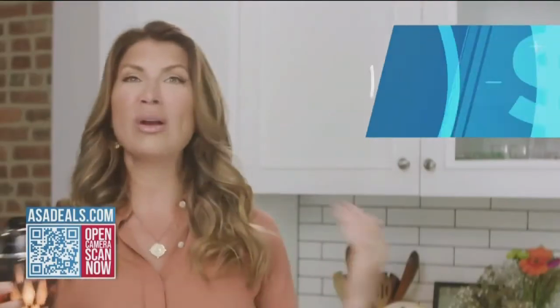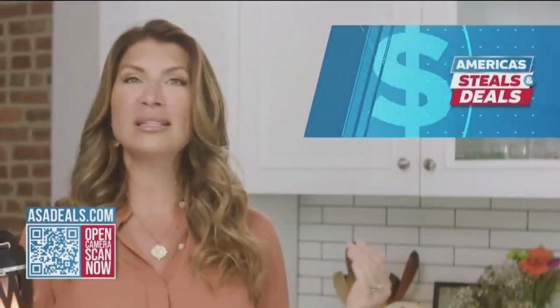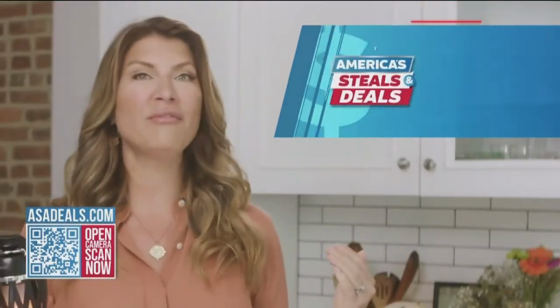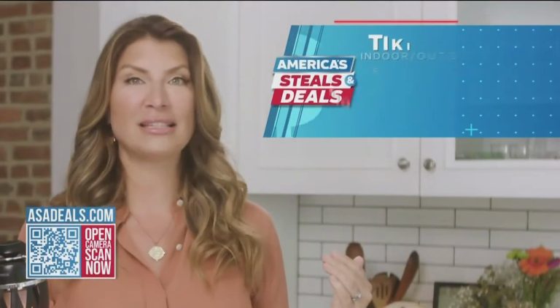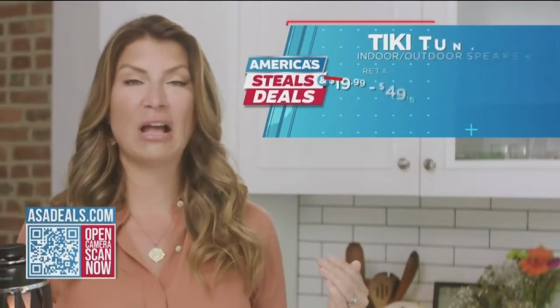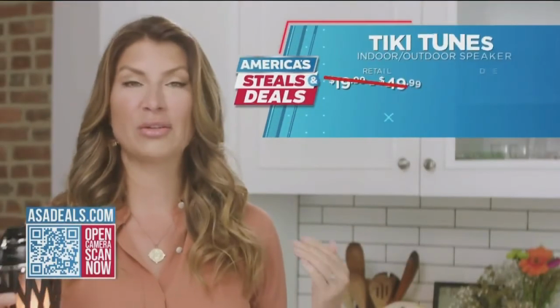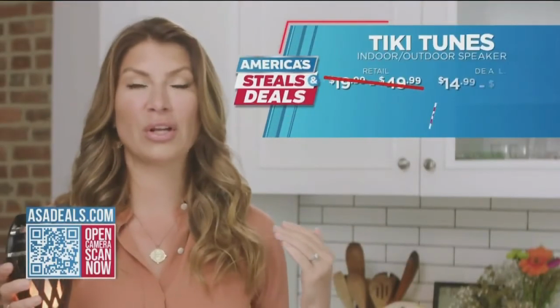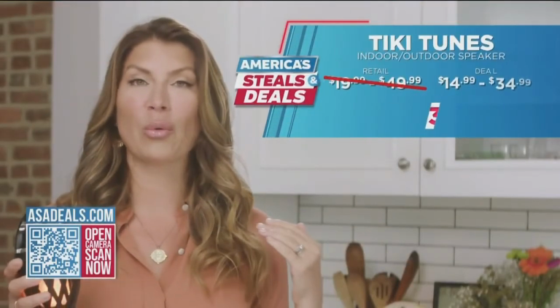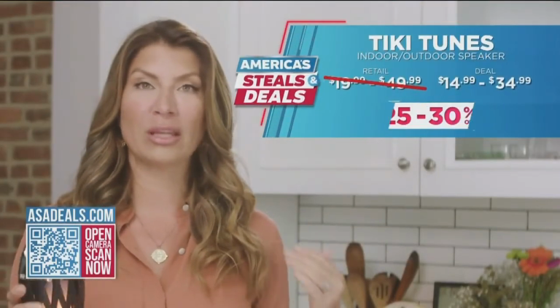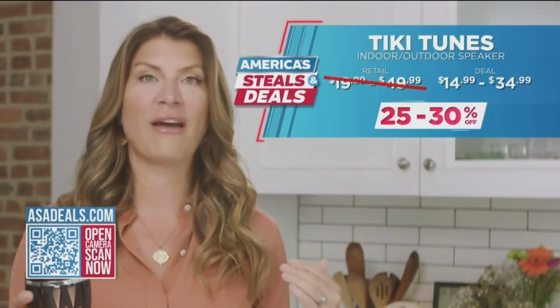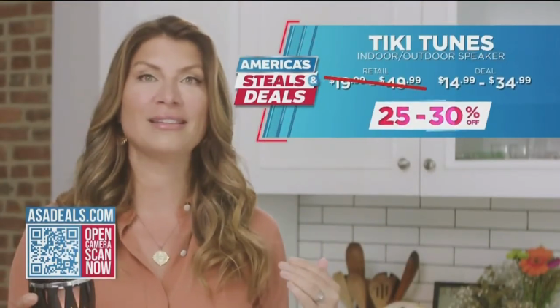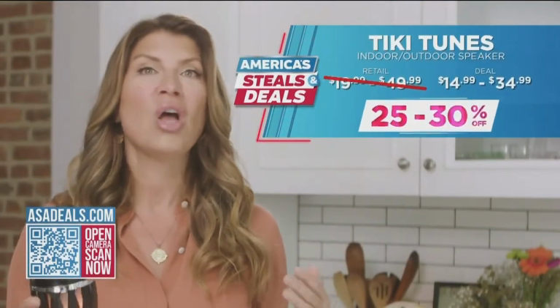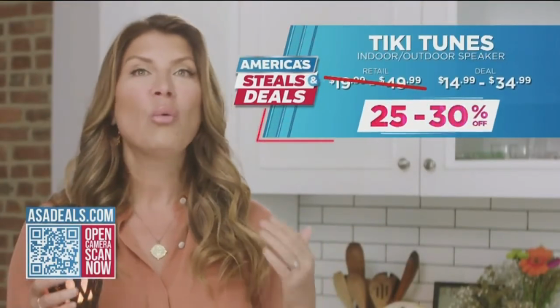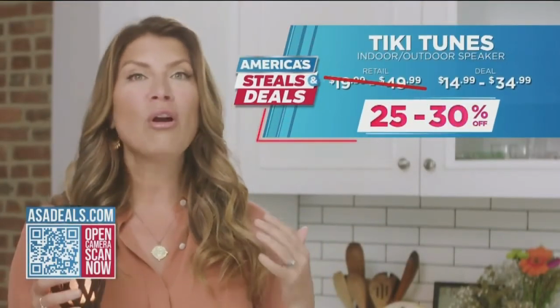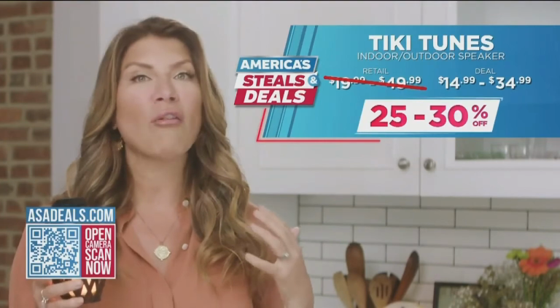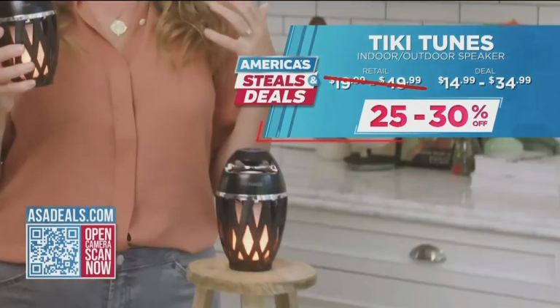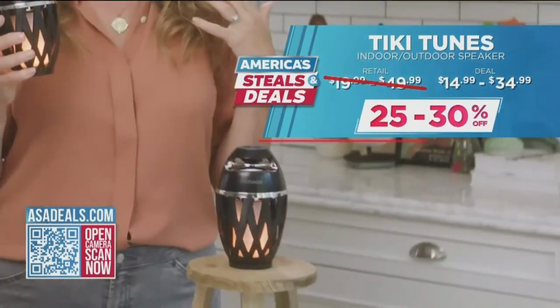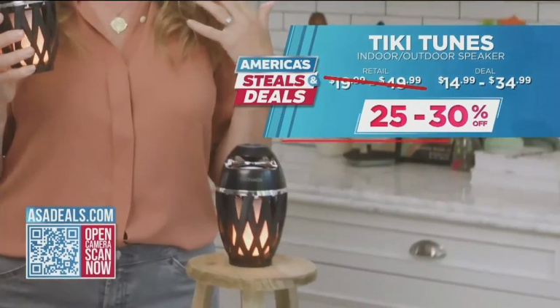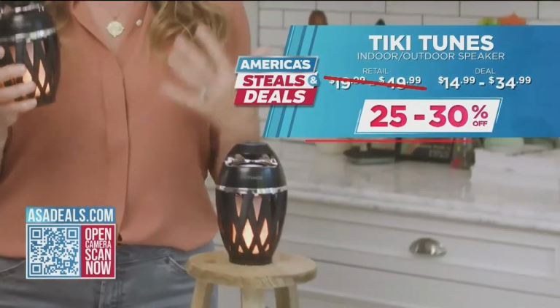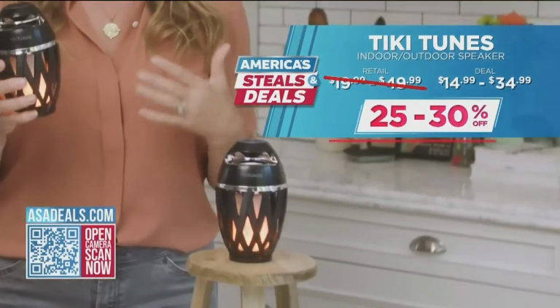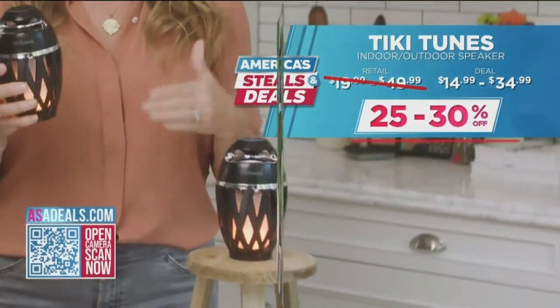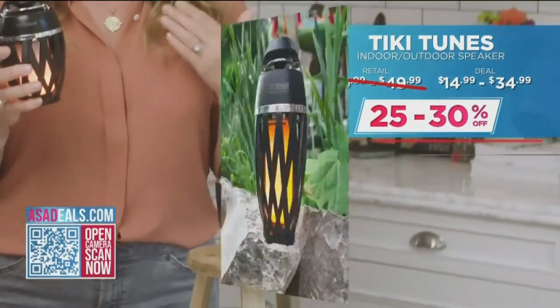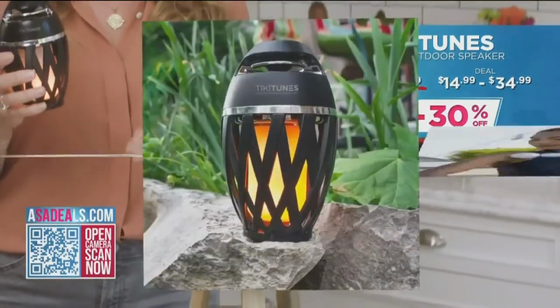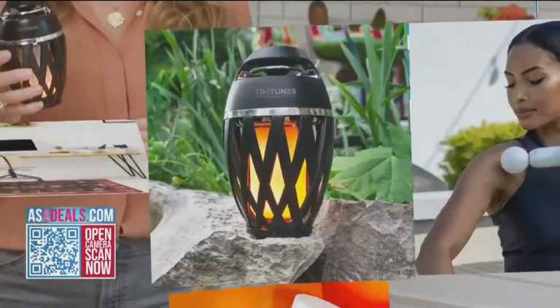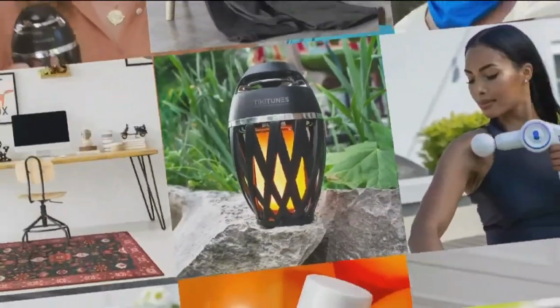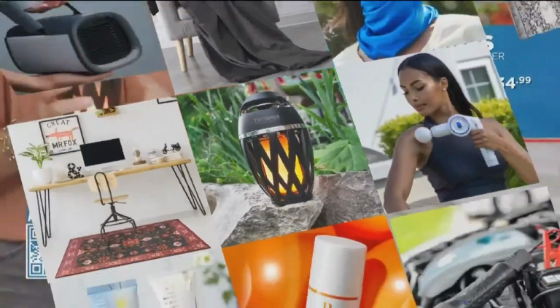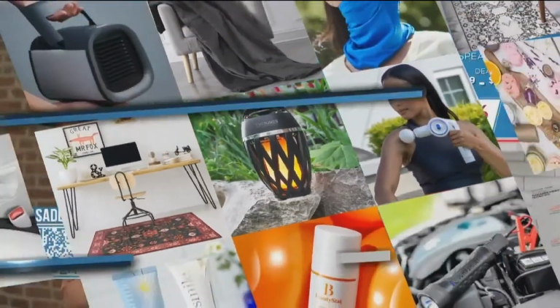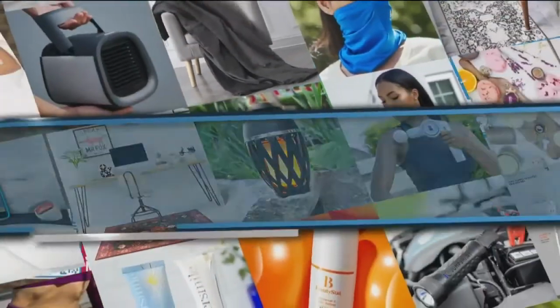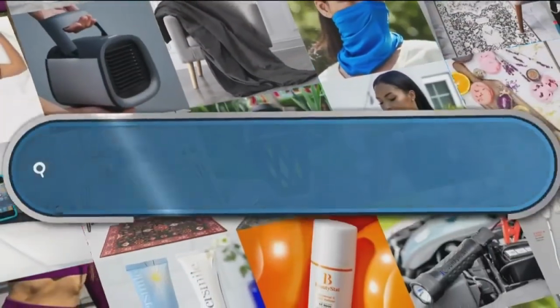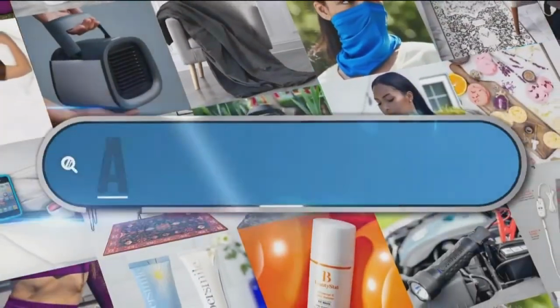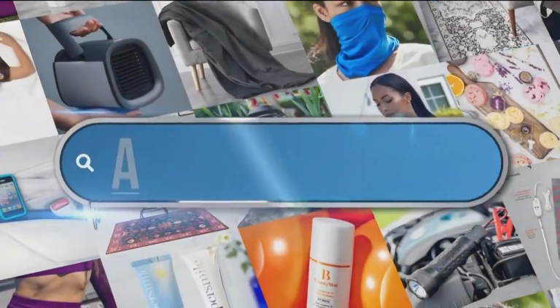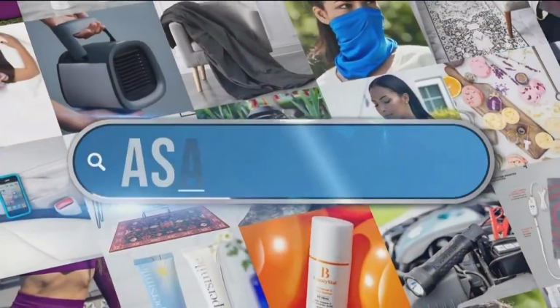You guys, invest now — these are going to go really fast. We are offering up to 30% off. Go to asadeals.com.